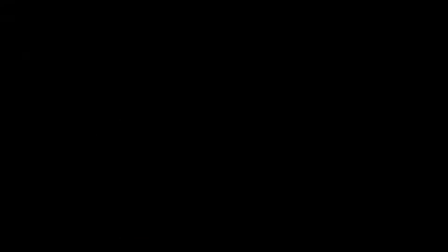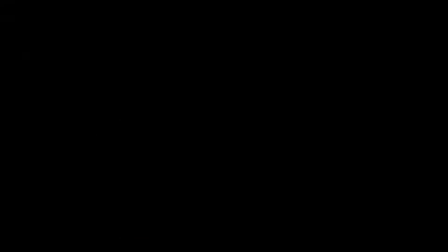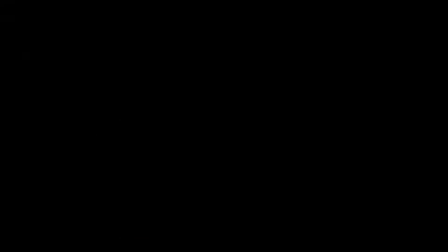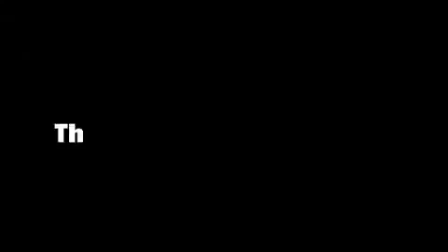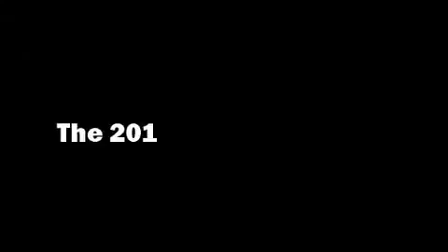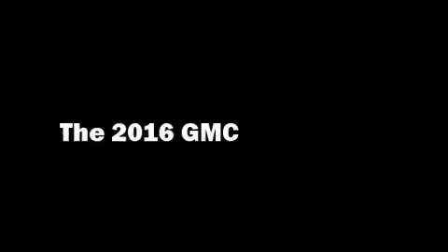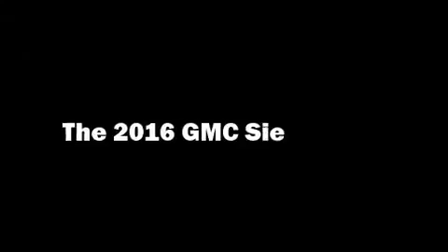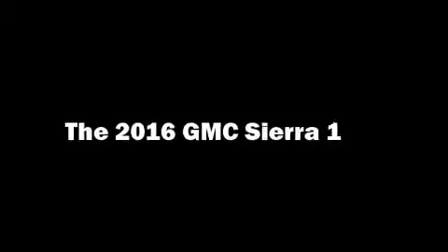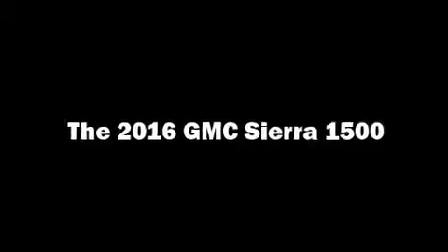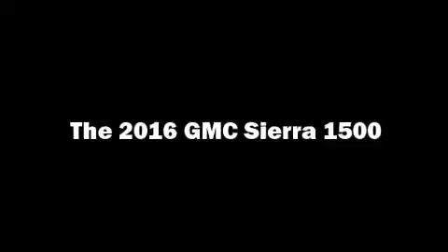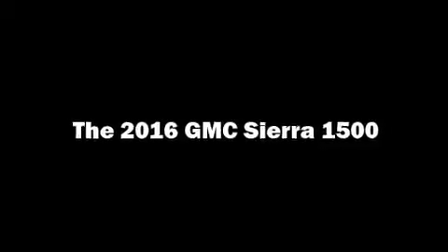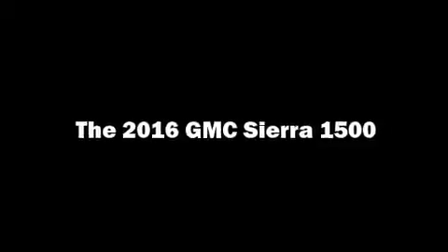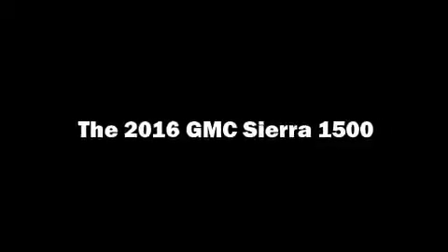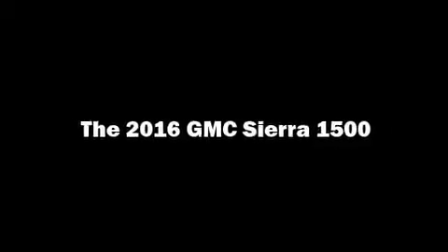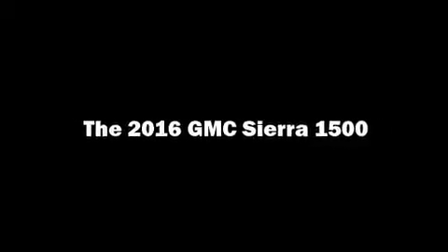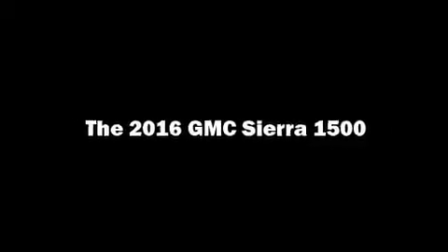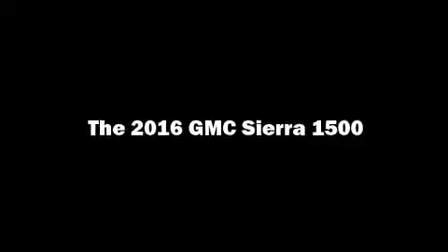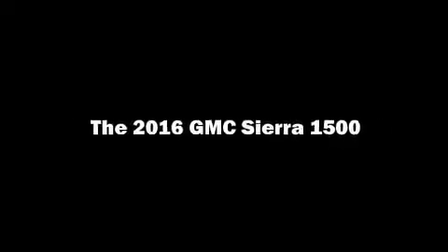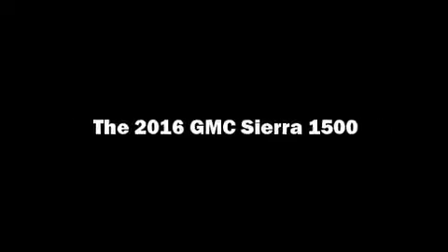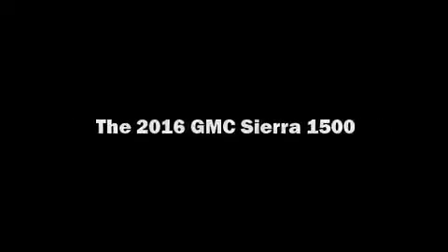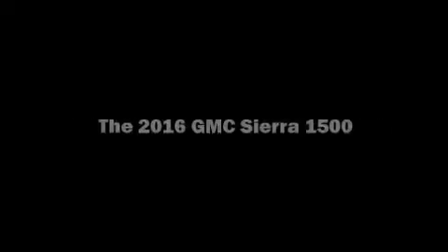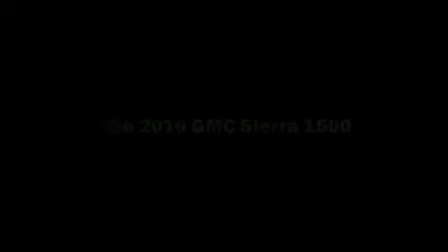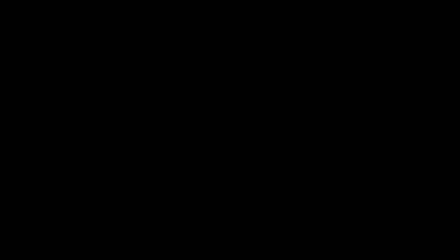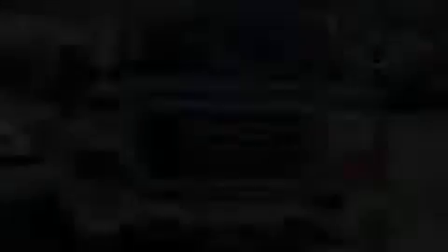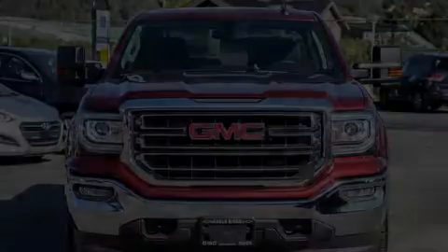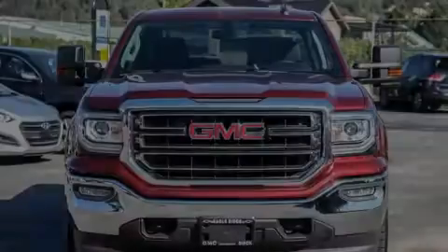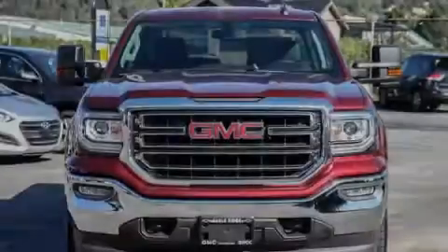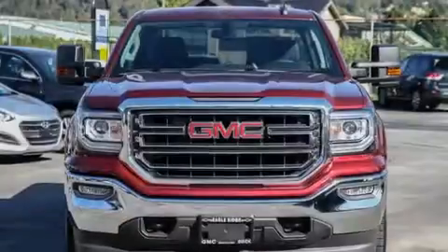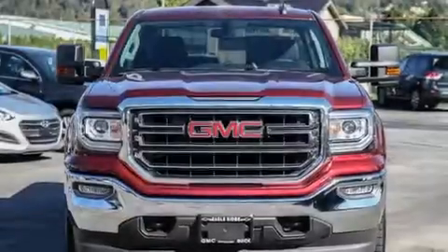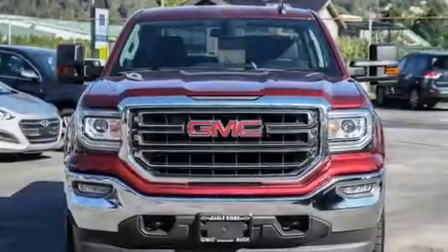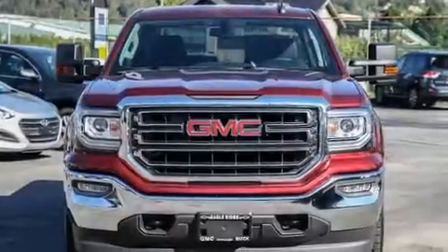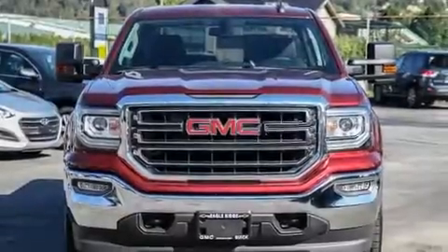Discerning drivers will appreciate the 2016 GMC Sierra 1500.